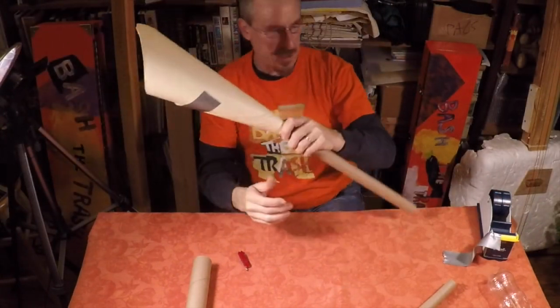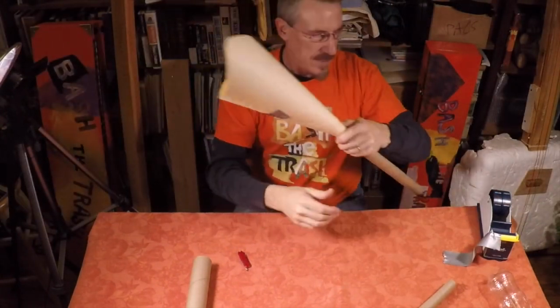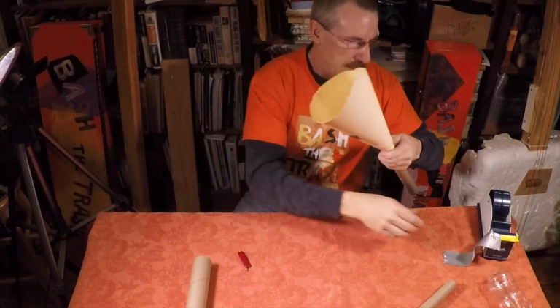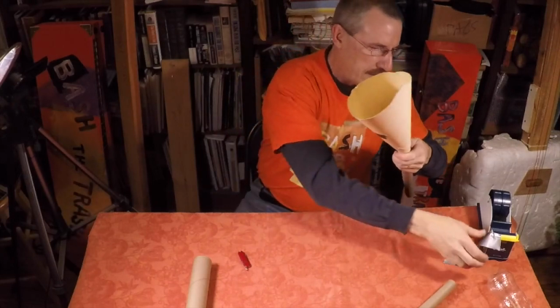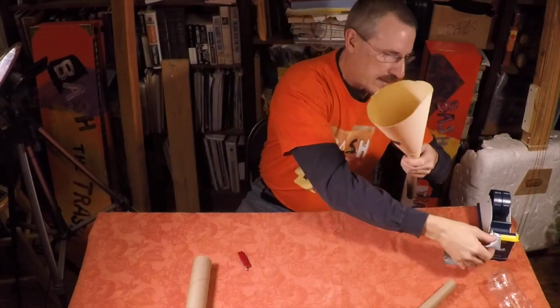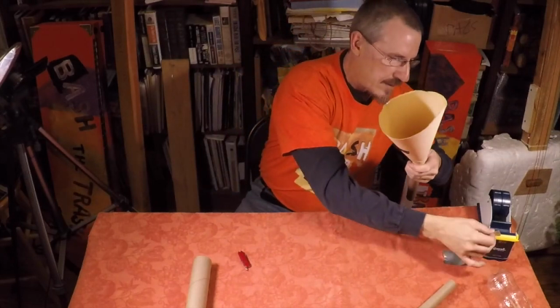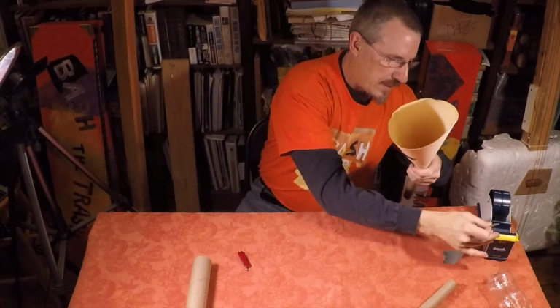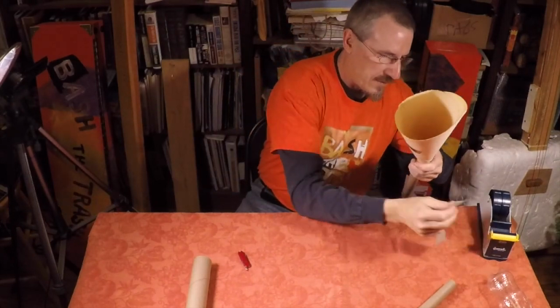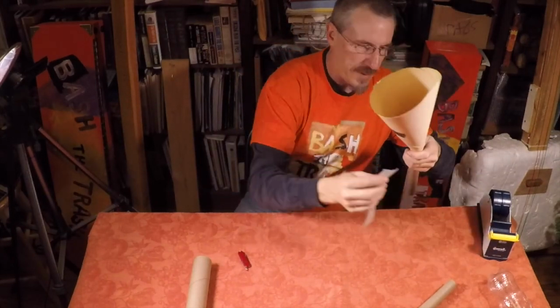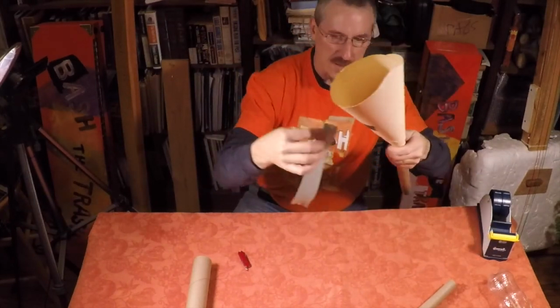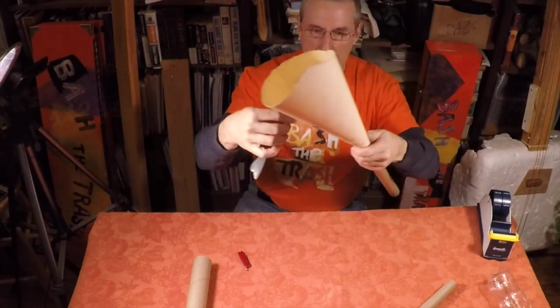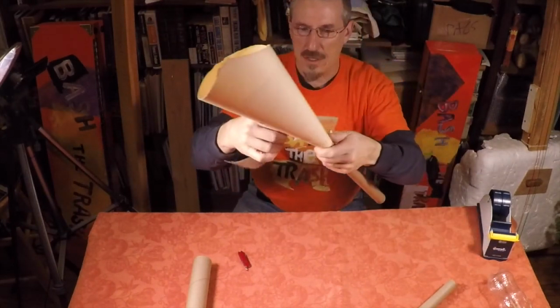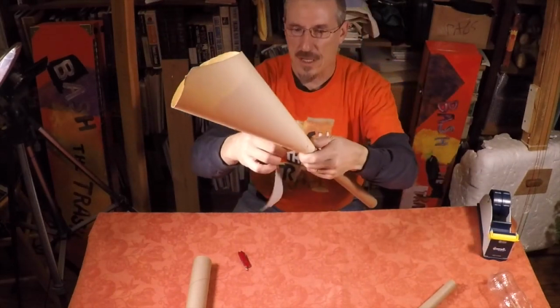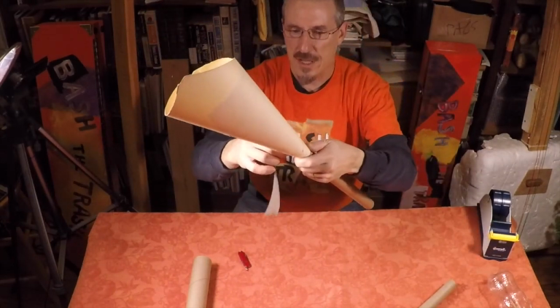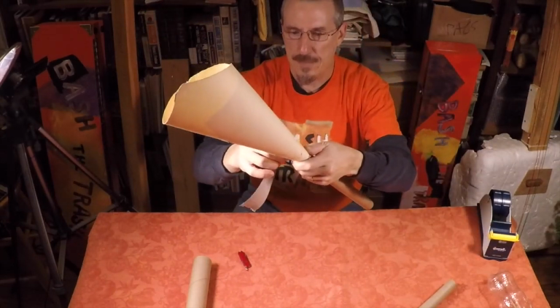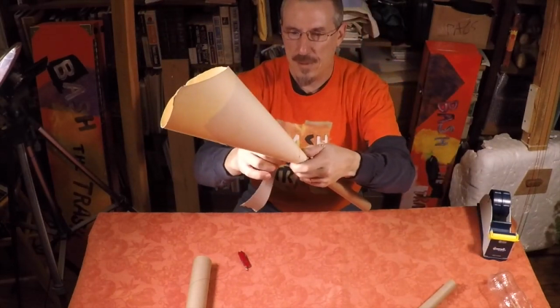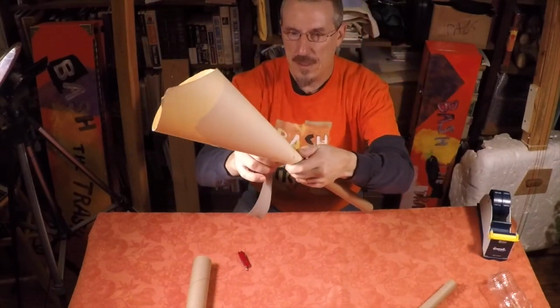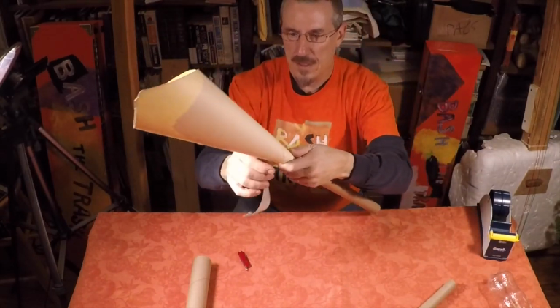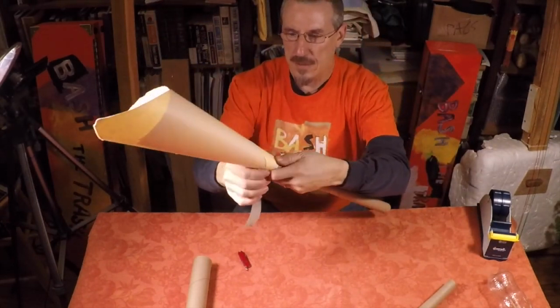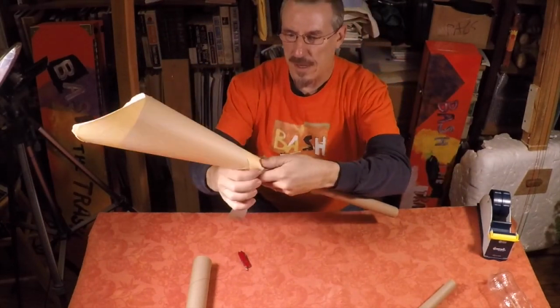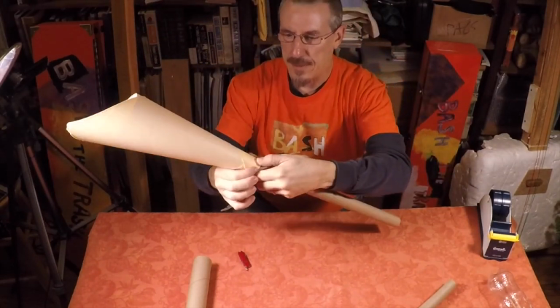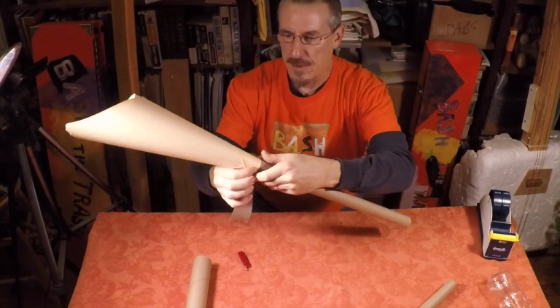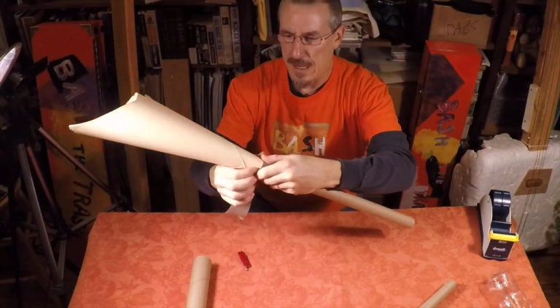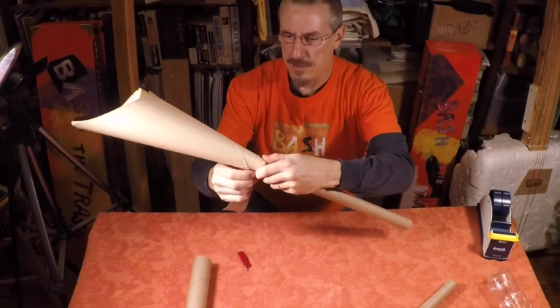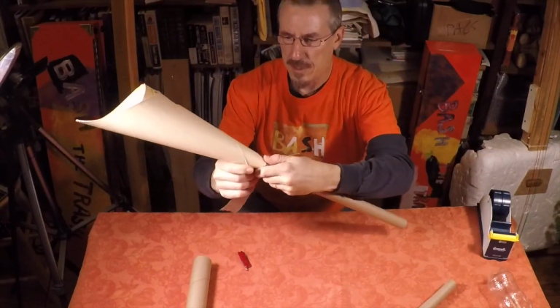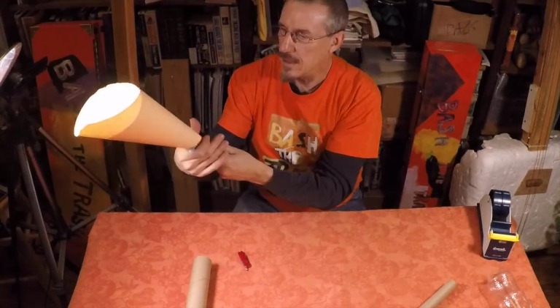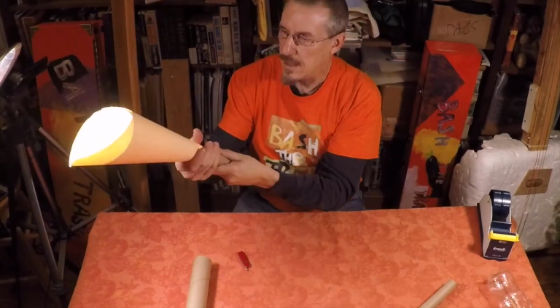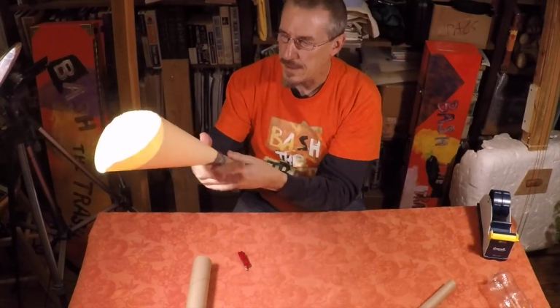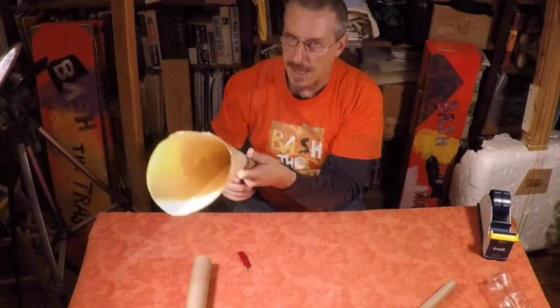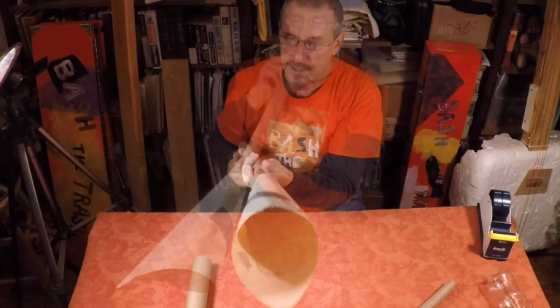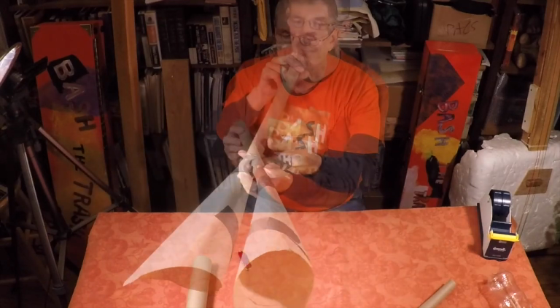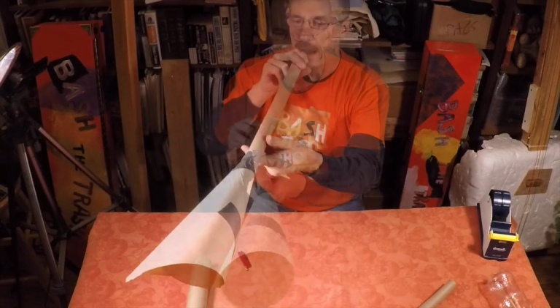Get the other piece of longer duct tape, wrap it around, and now it should be louder.